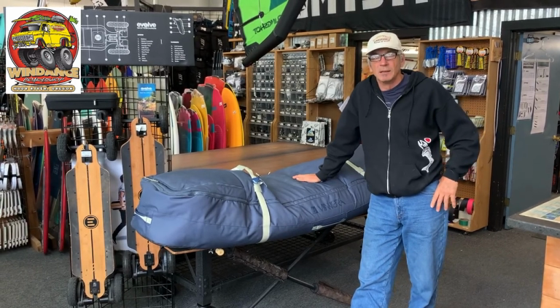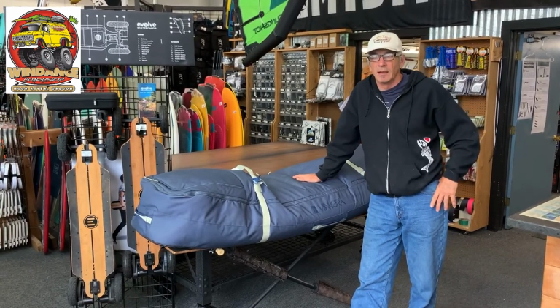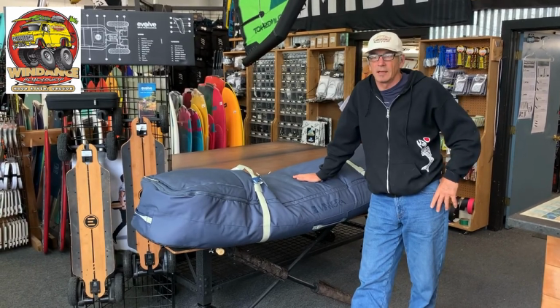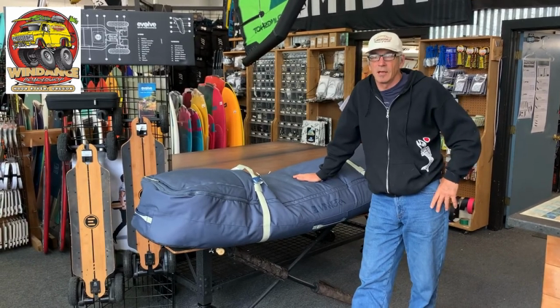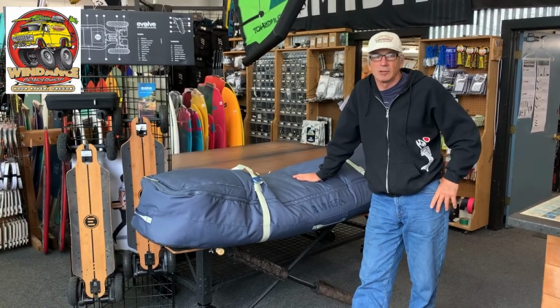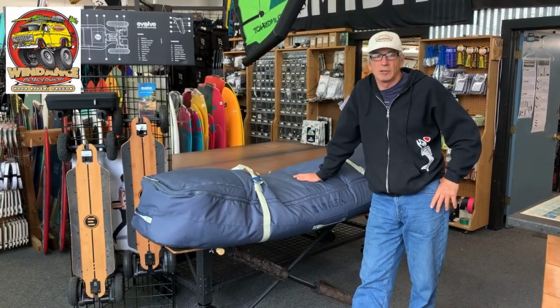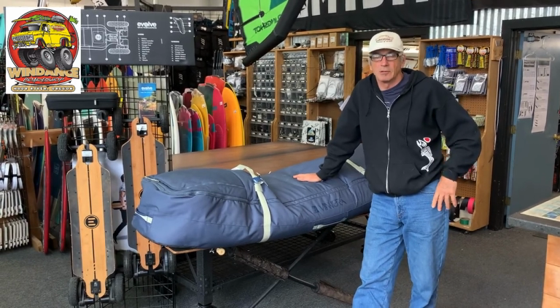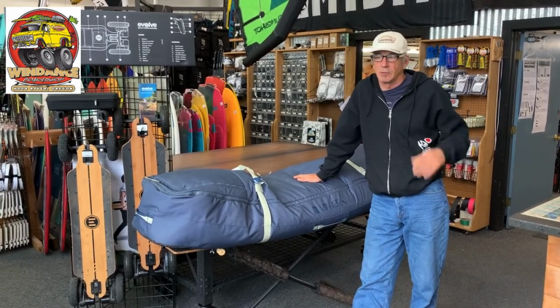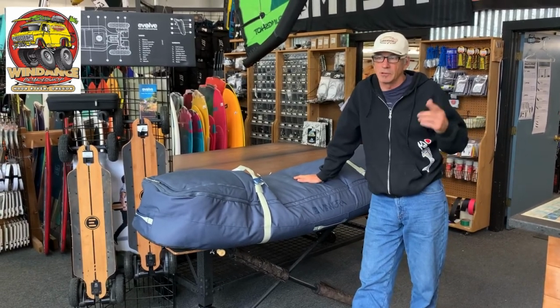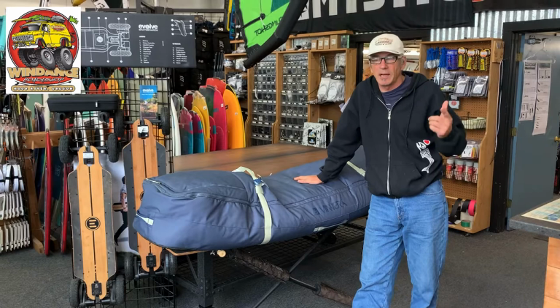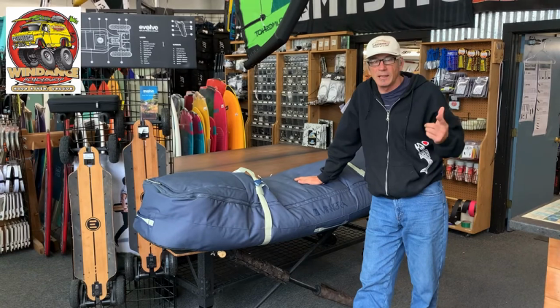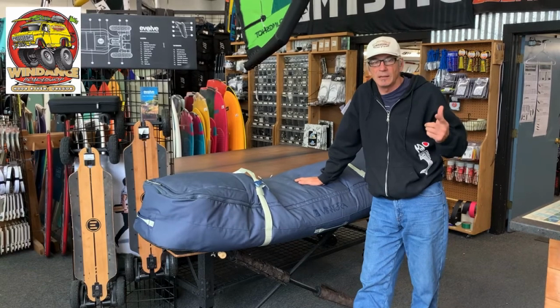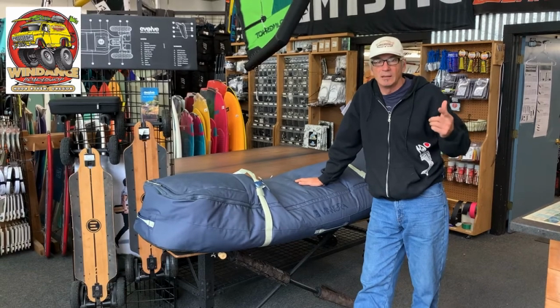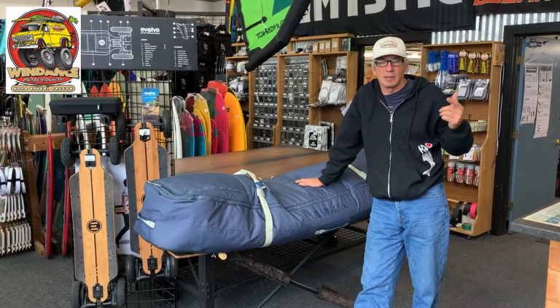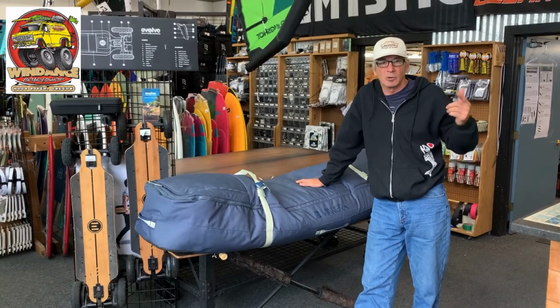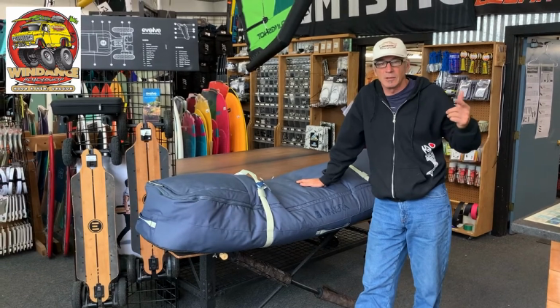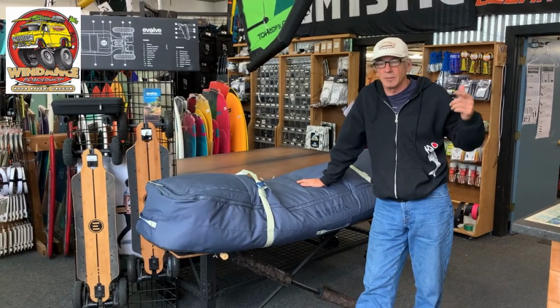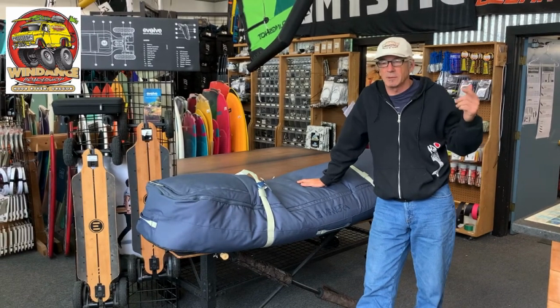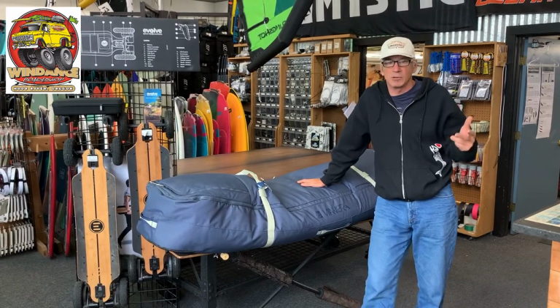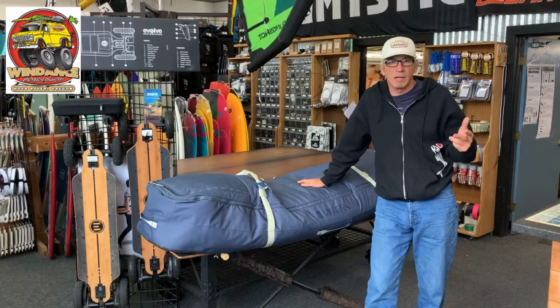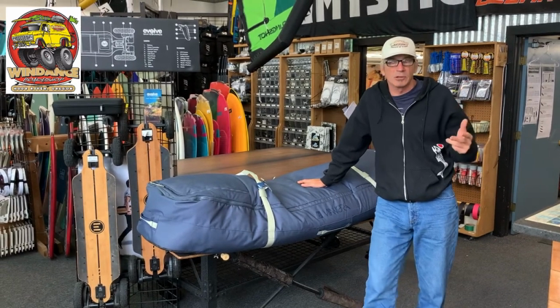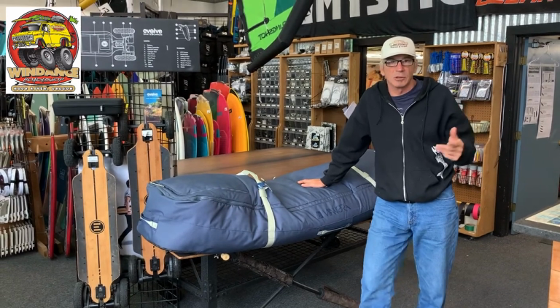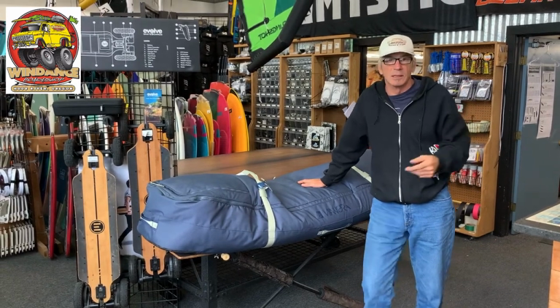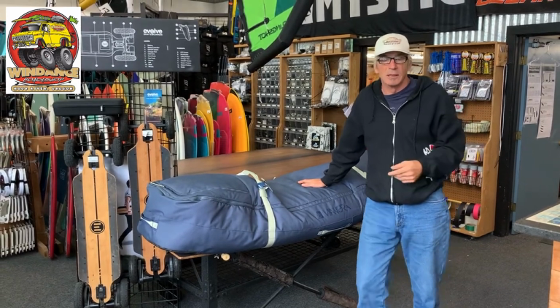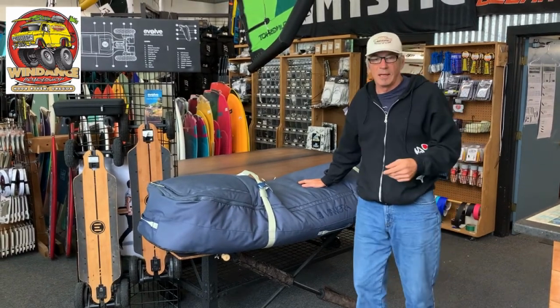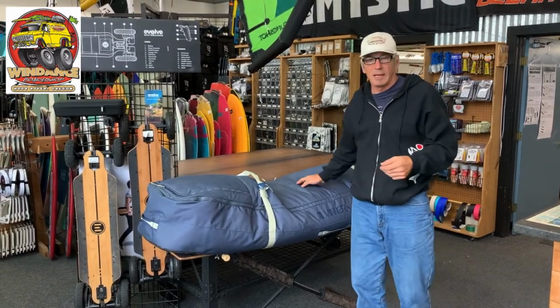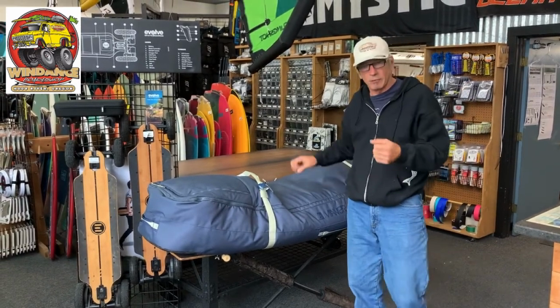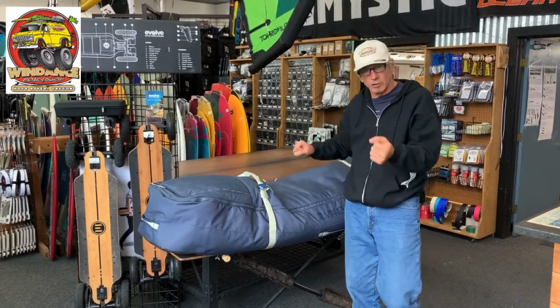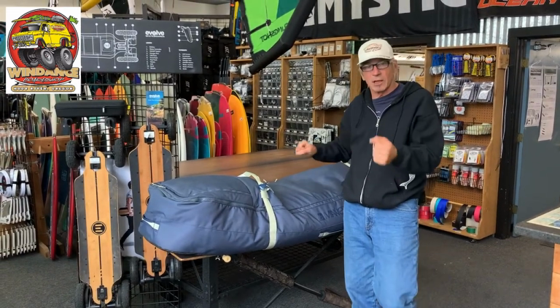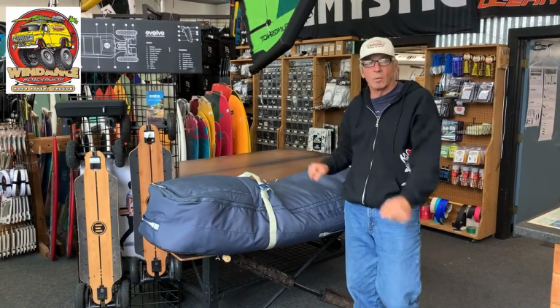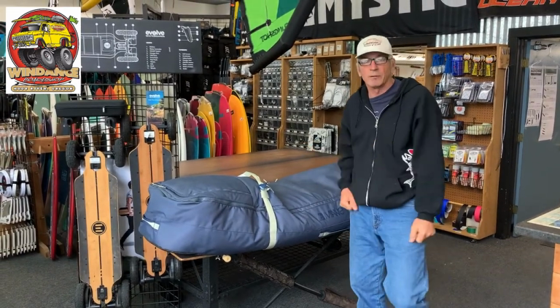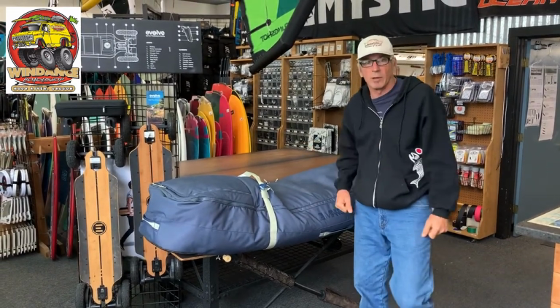I got out to — I was kiting on a twin tip, directional, and of course a lot of wing foiling.